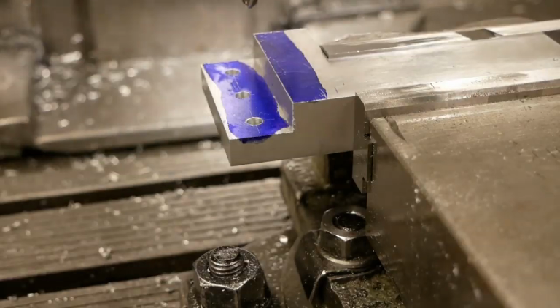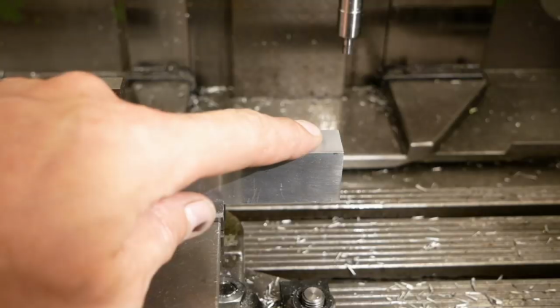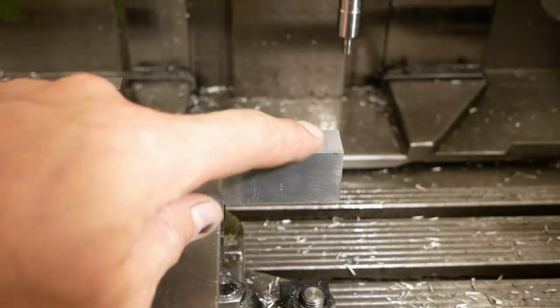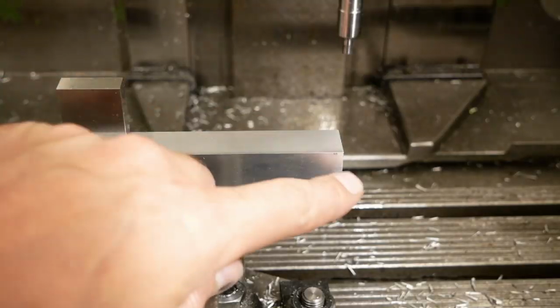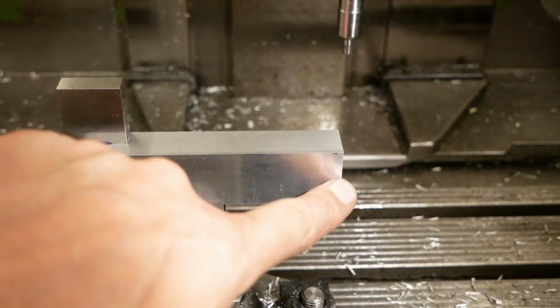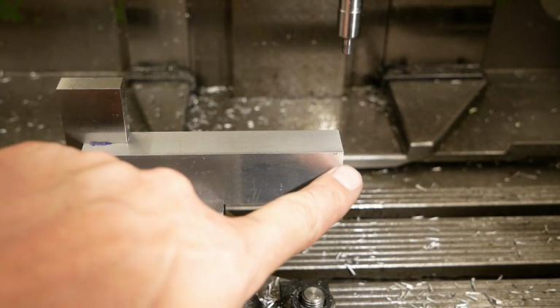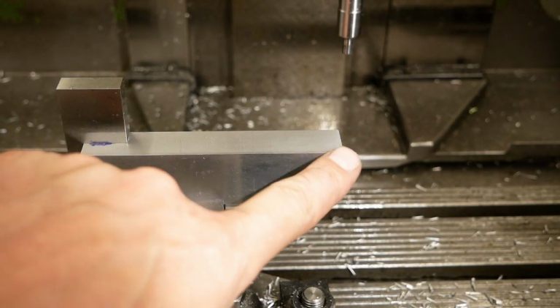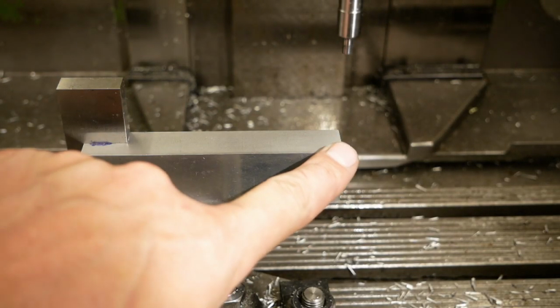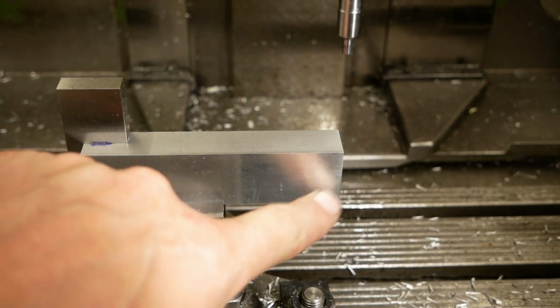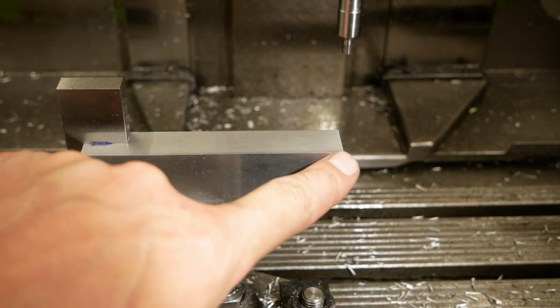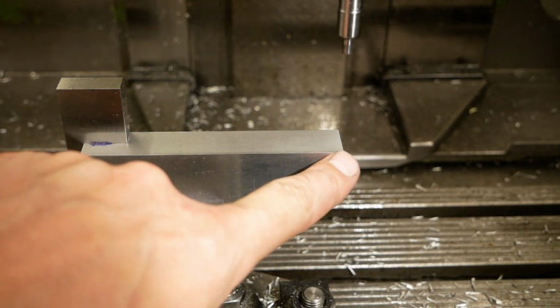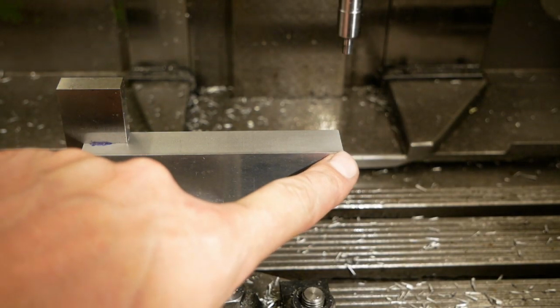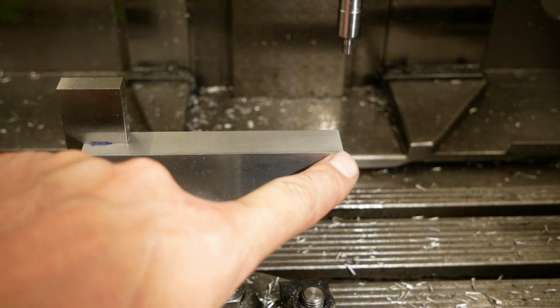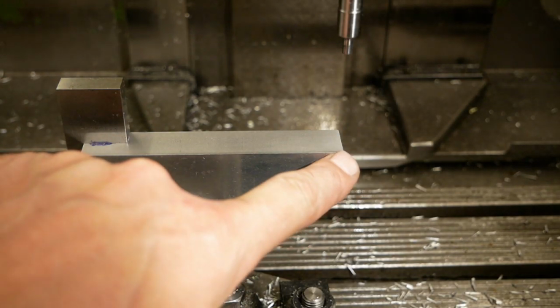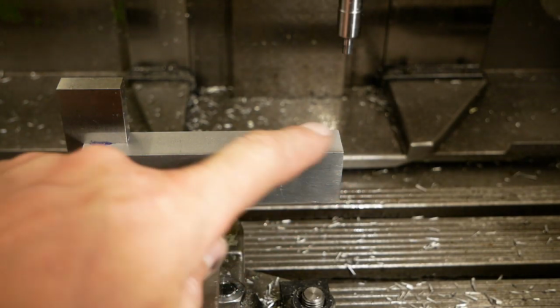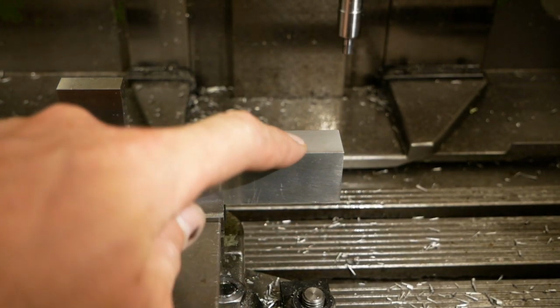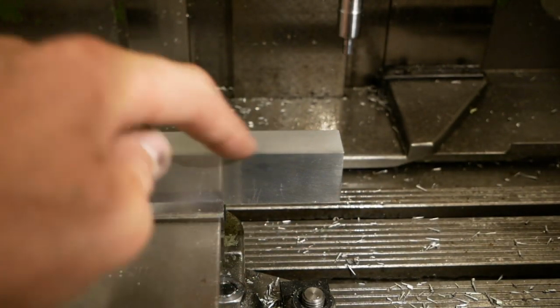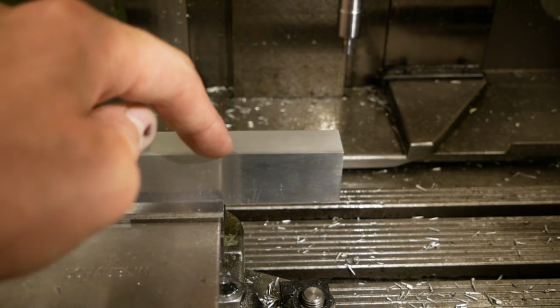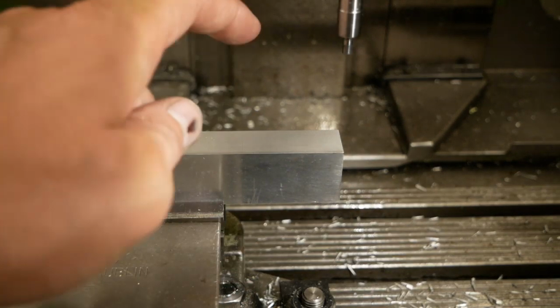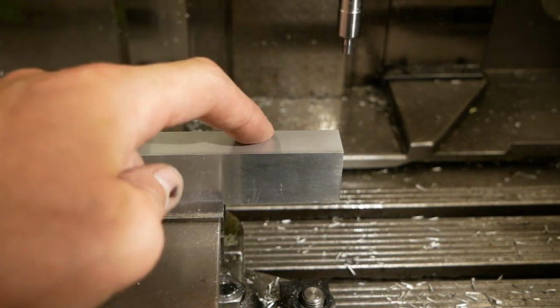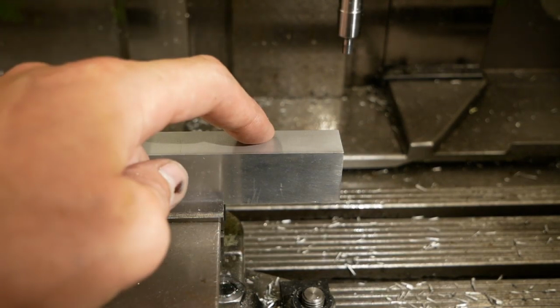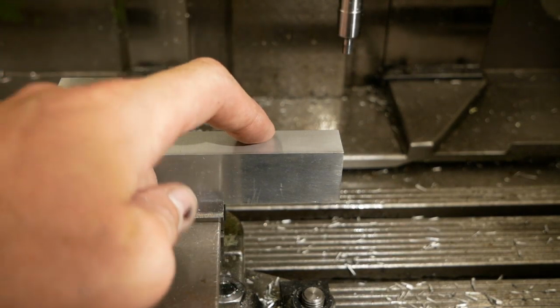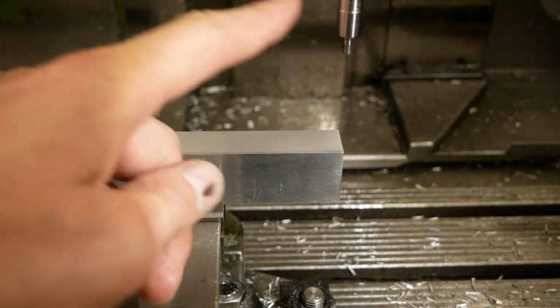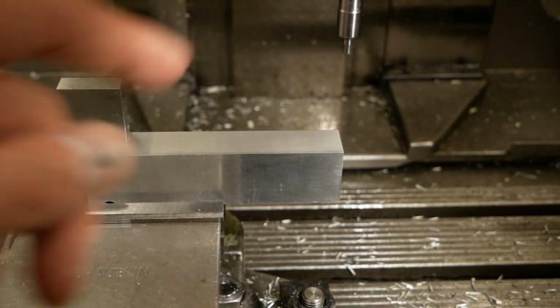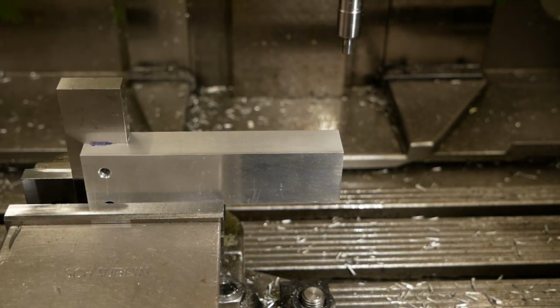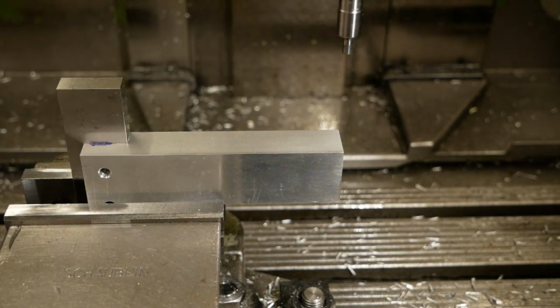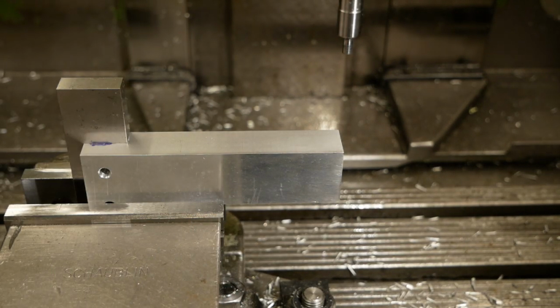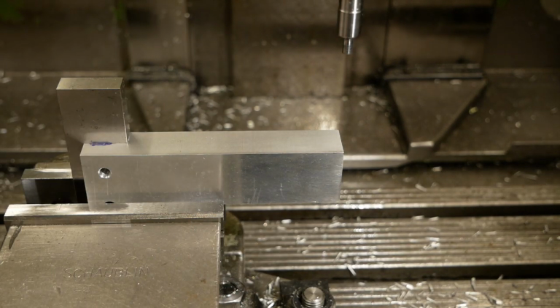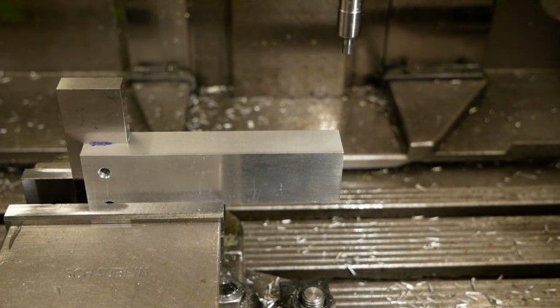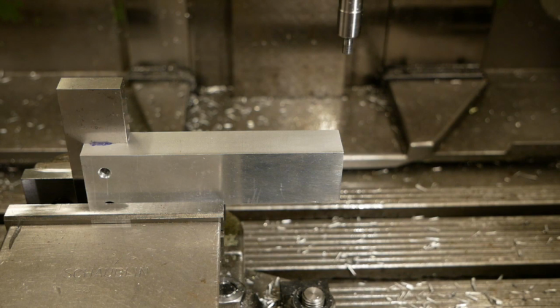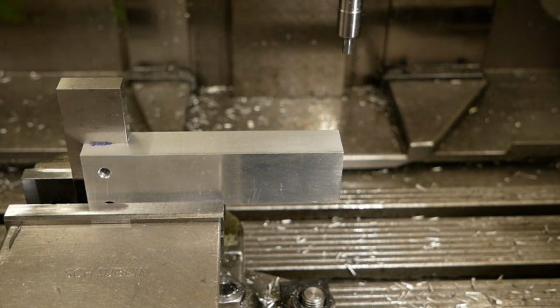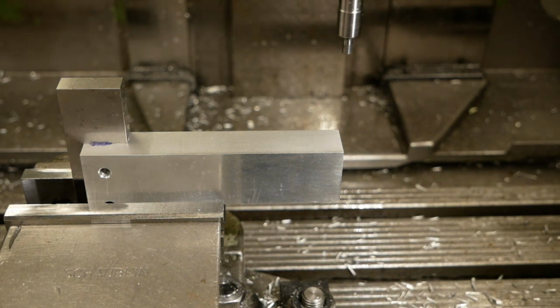I've set my zero location here and now I'm going to center drill.